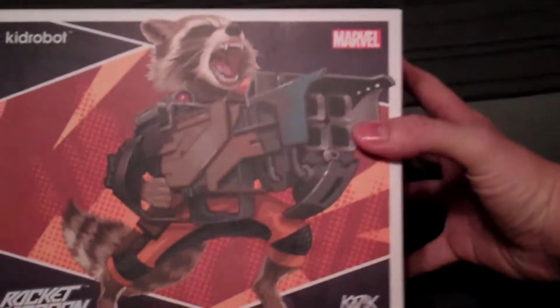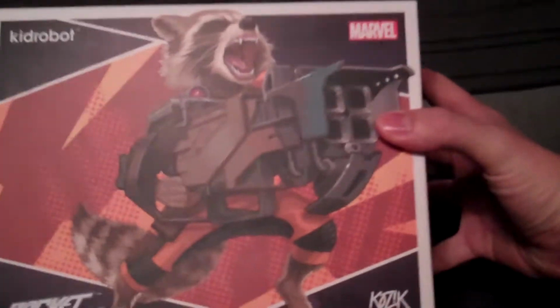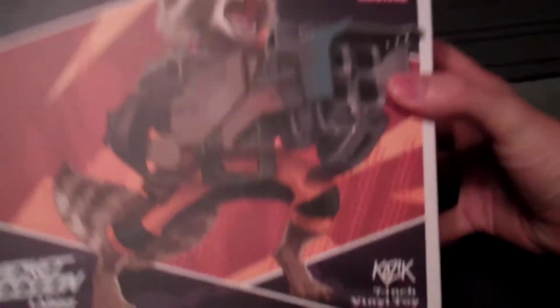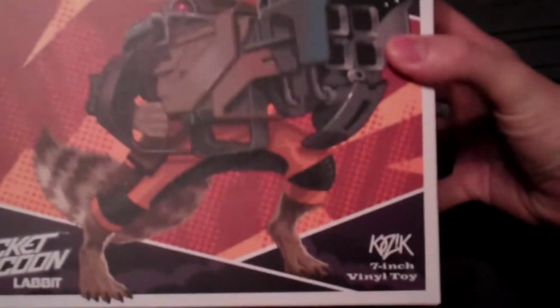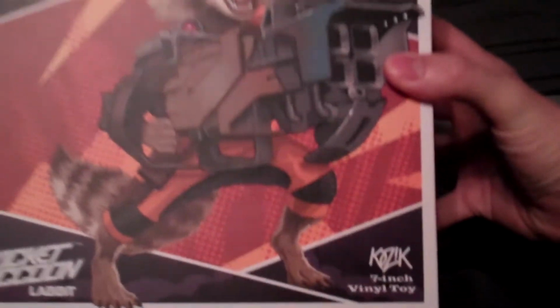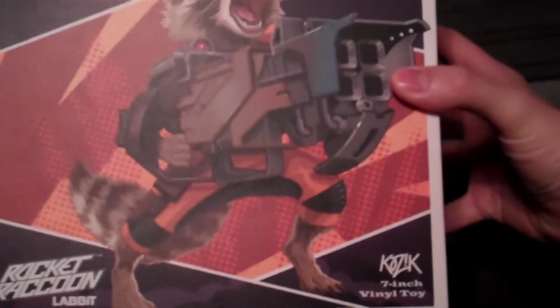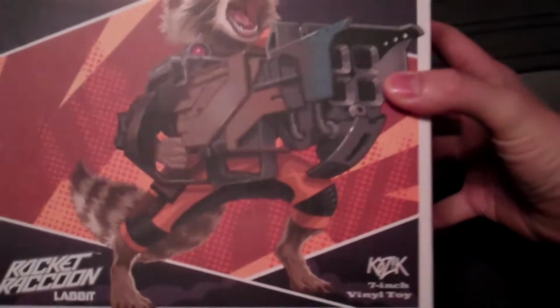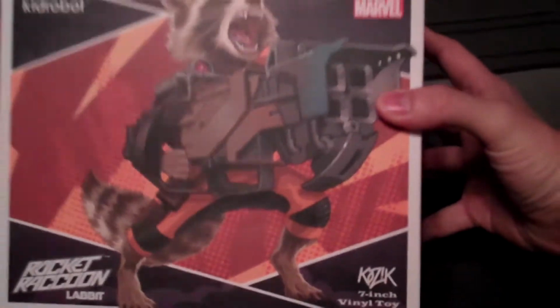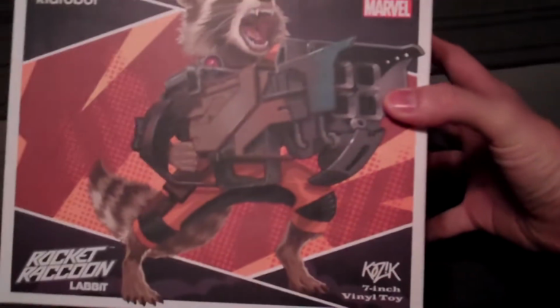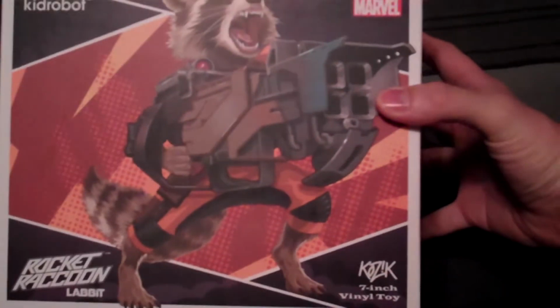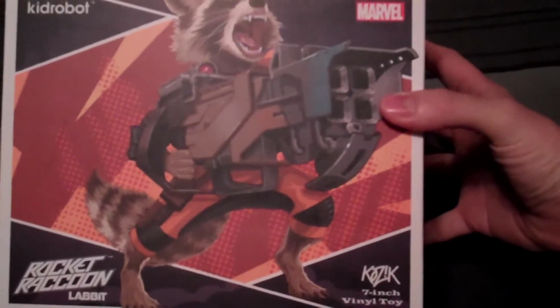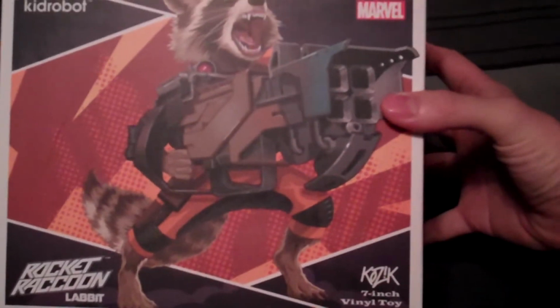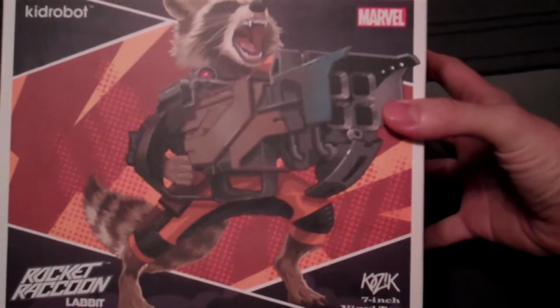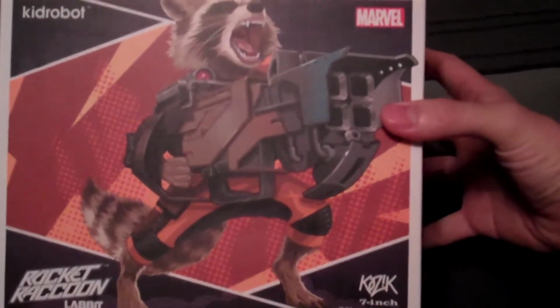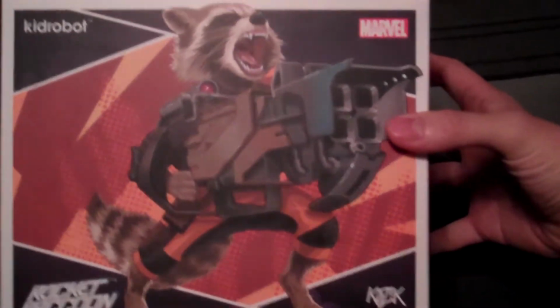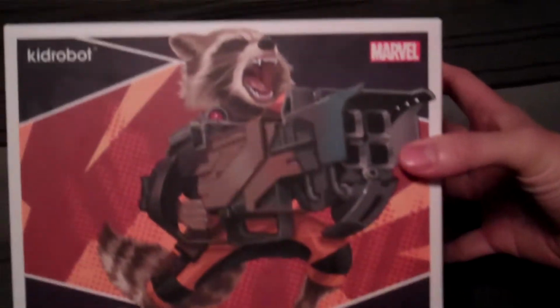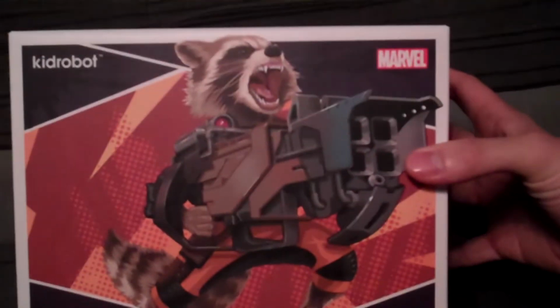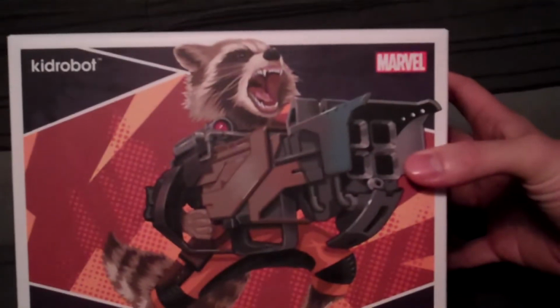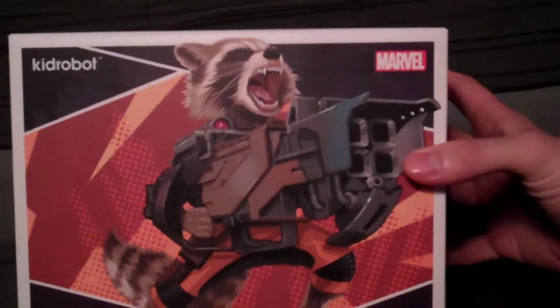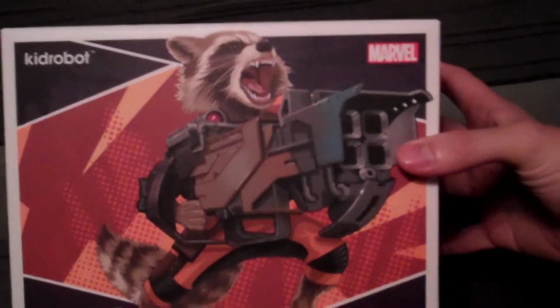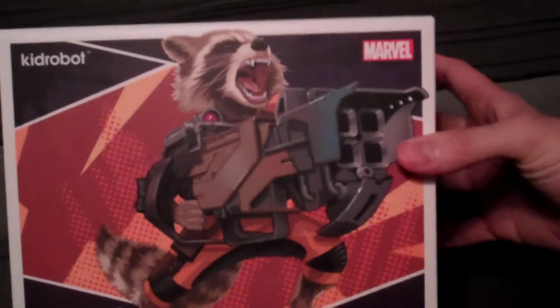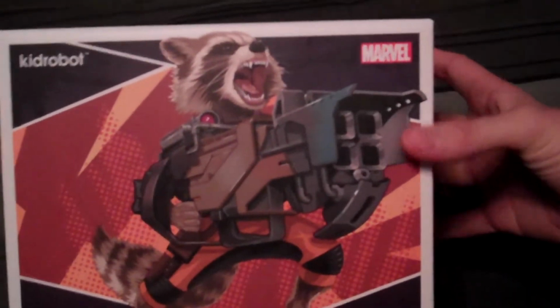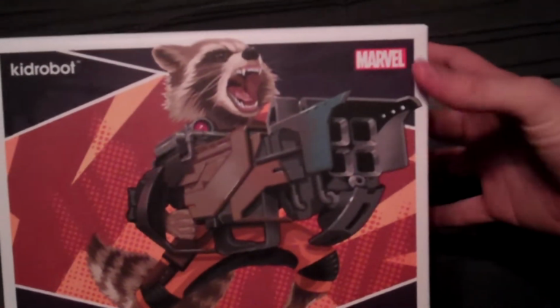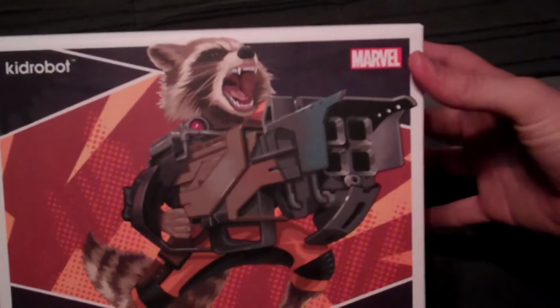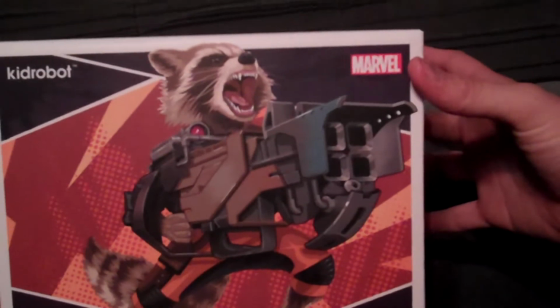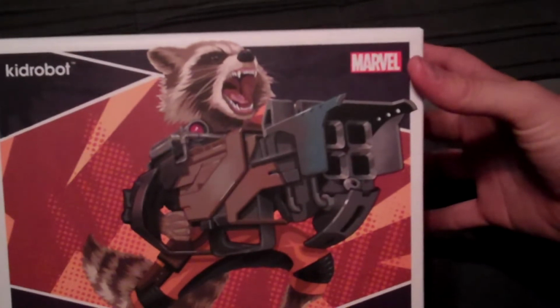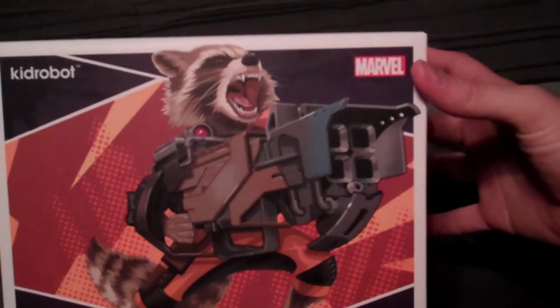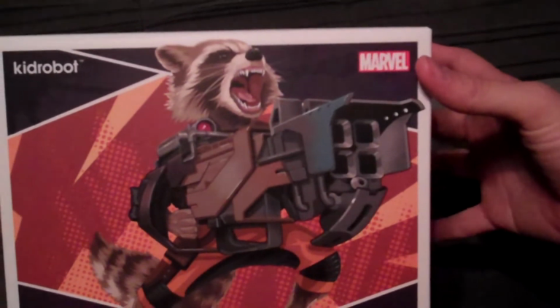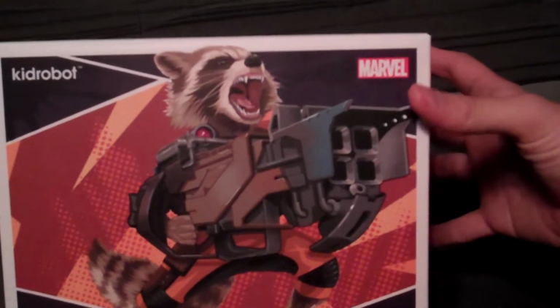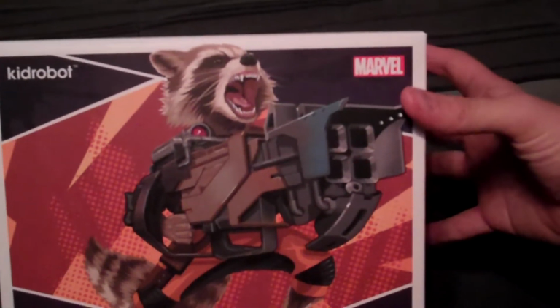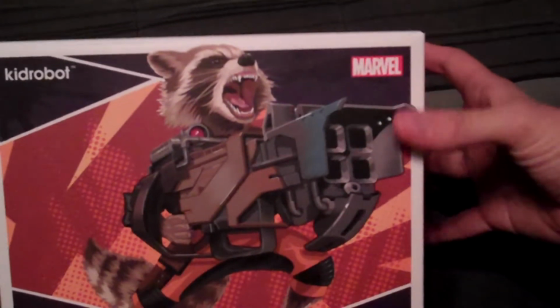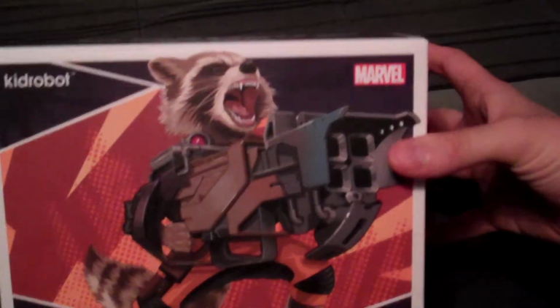There you can see the Kozik 7-inch vinyl figure art of Rocket Raccoon just going crazy.